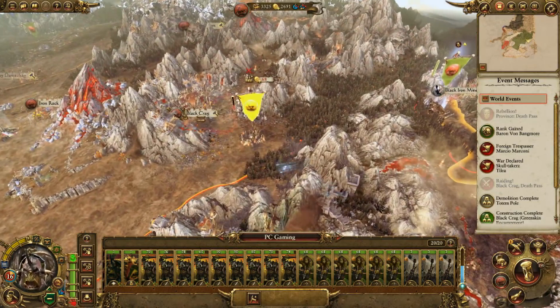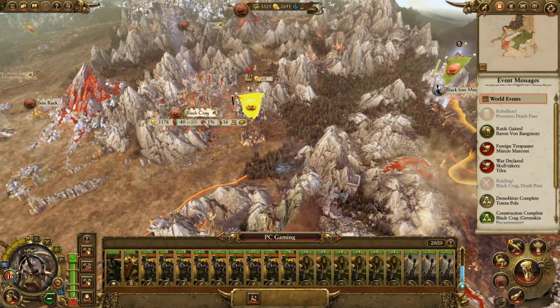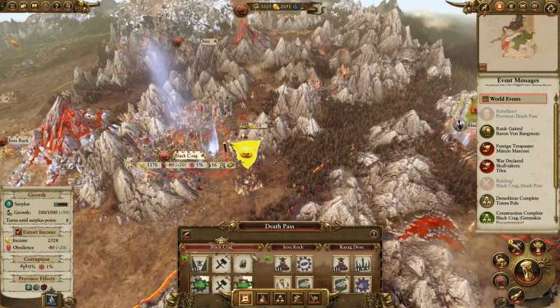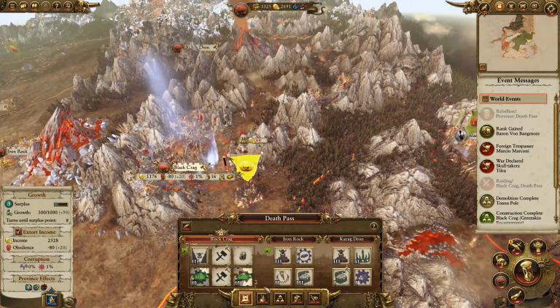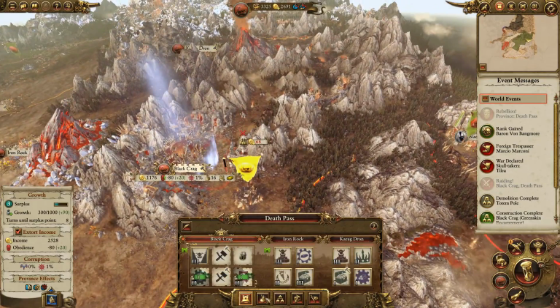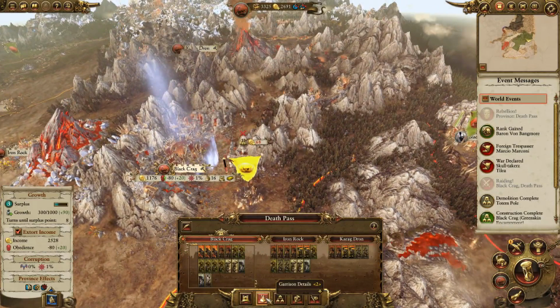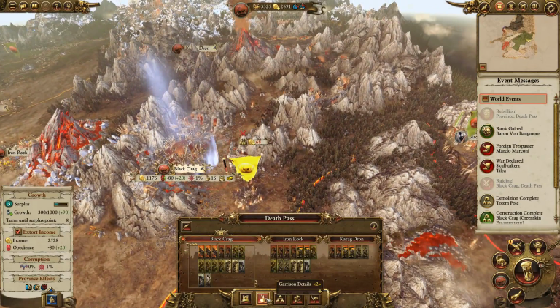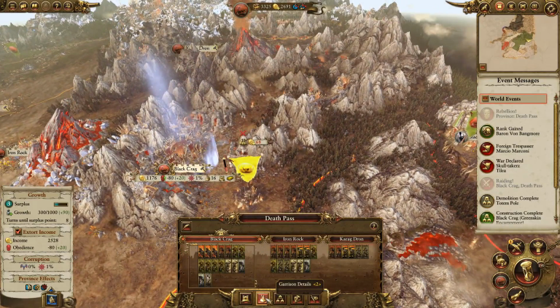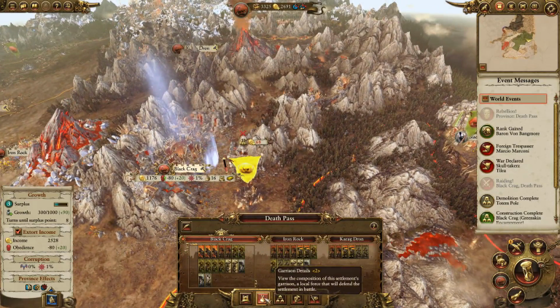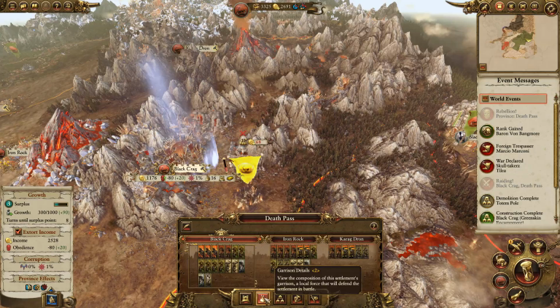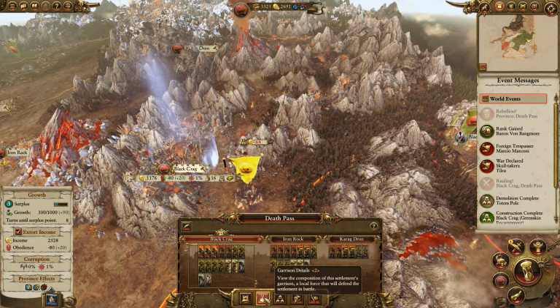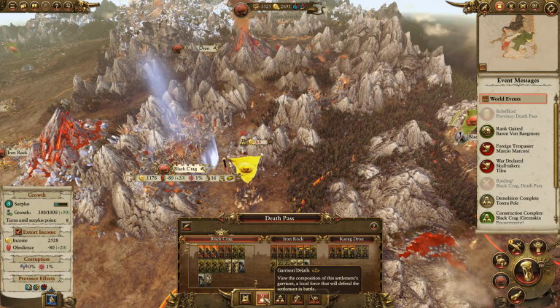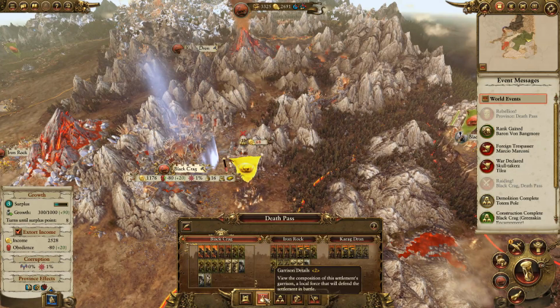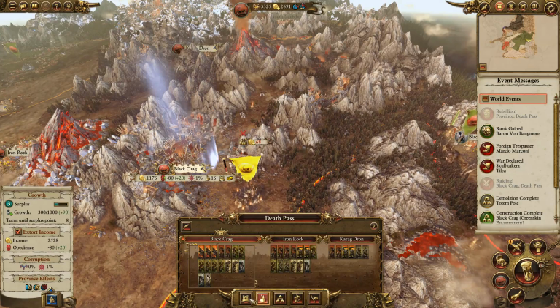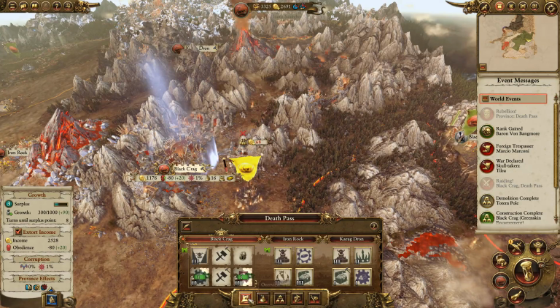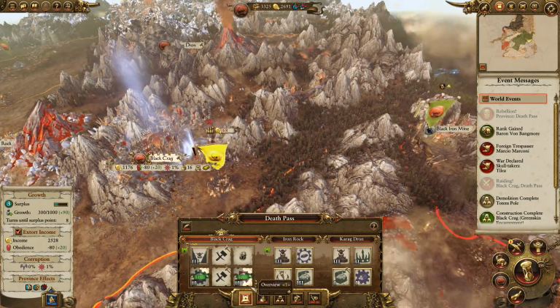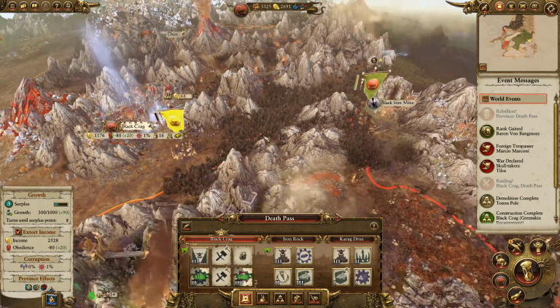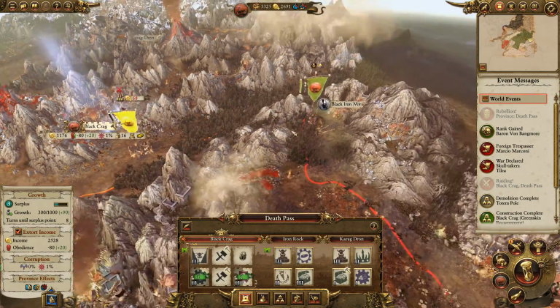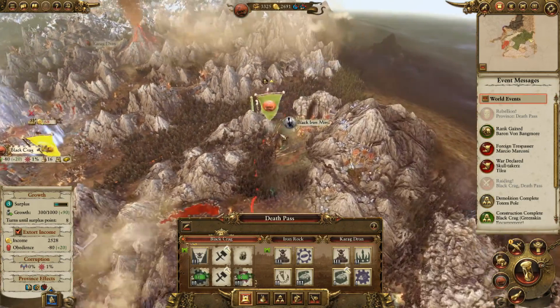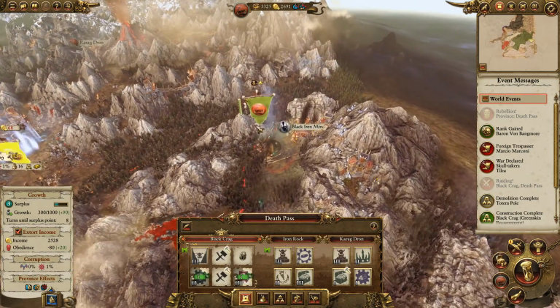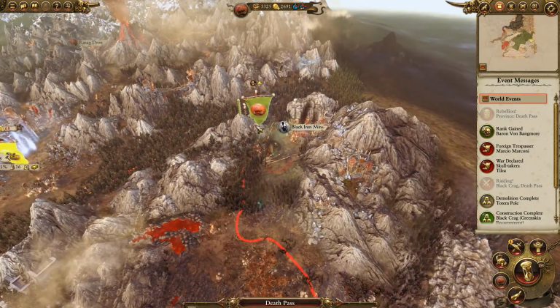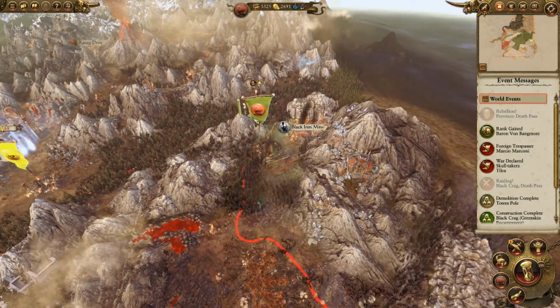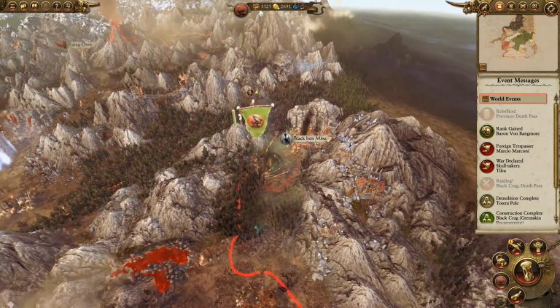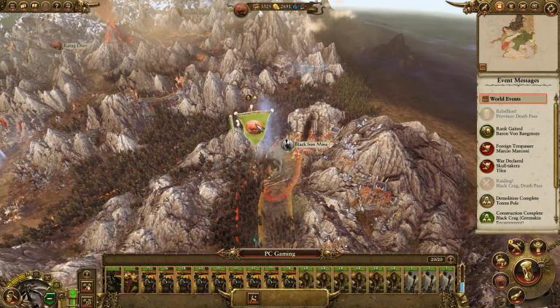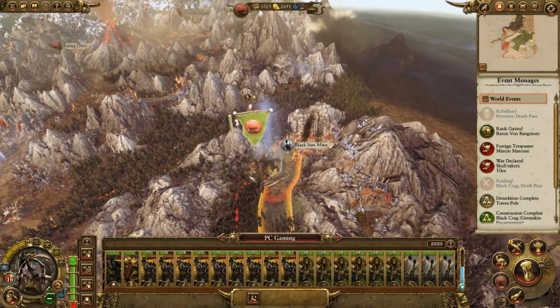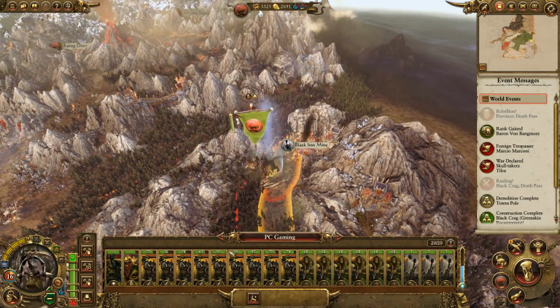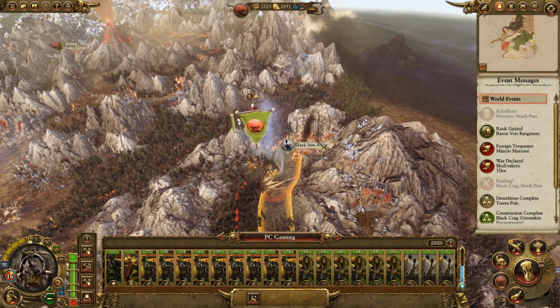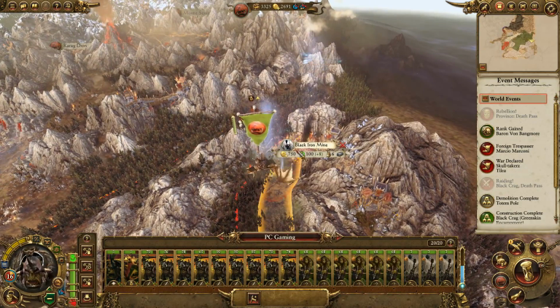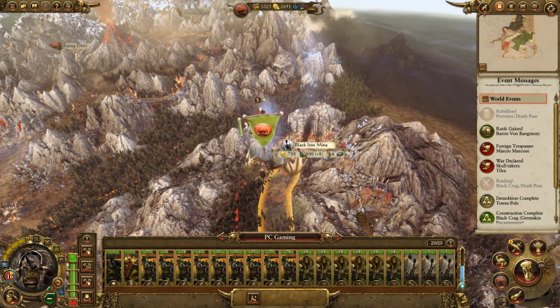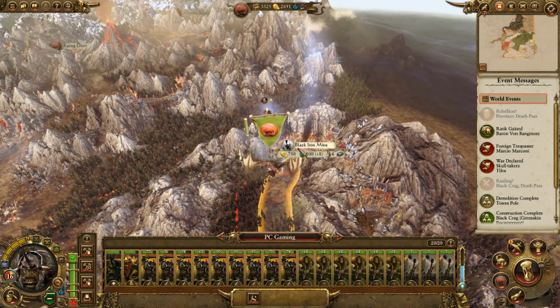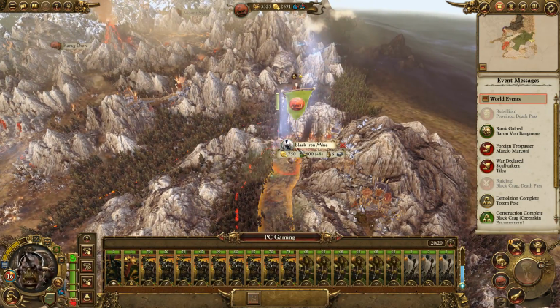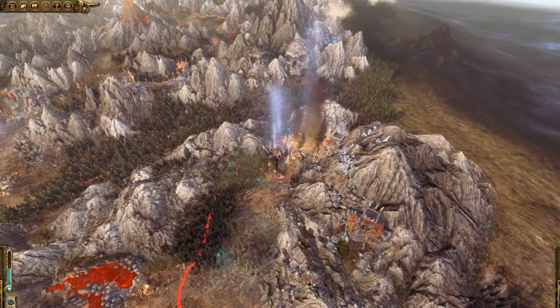Black Crag doesn't have a good garrison yet — oh, it does. It does. Okay, cool, don't worry about it then. Yeah, I said that last time and then we lost it, but it's fine. Look how good we're doing now.